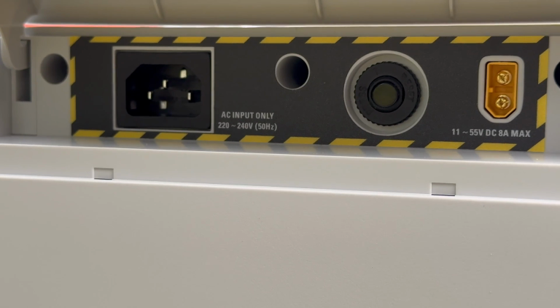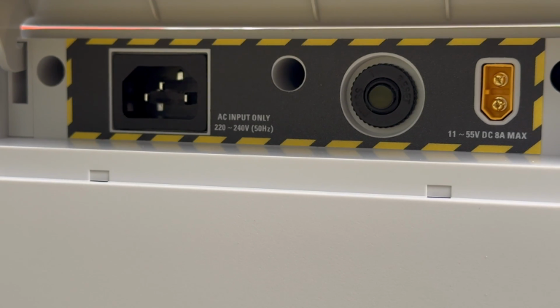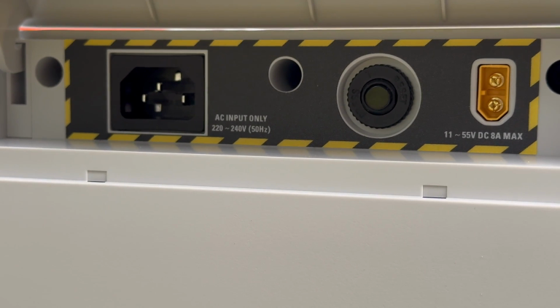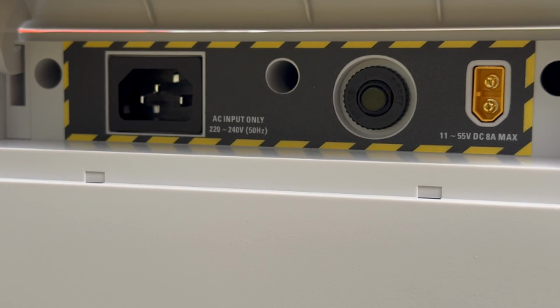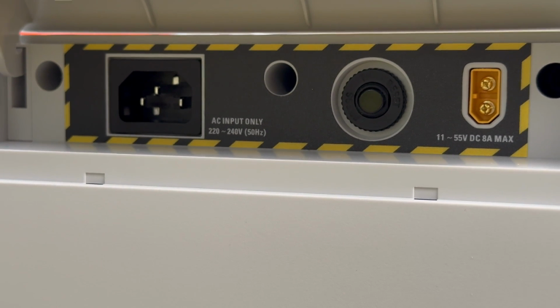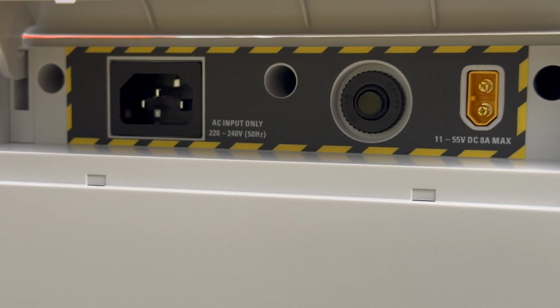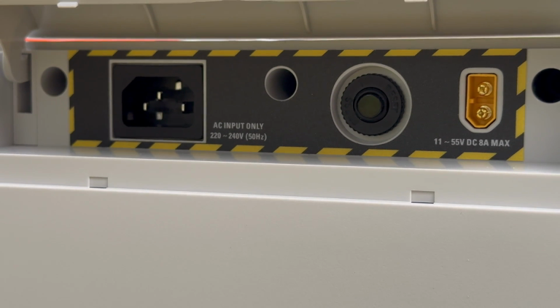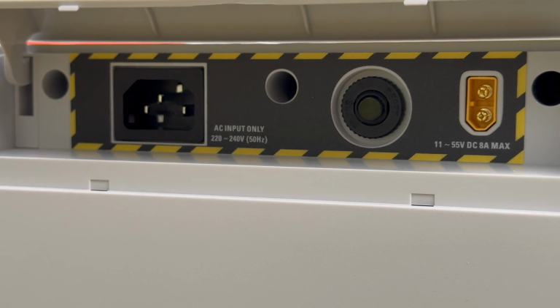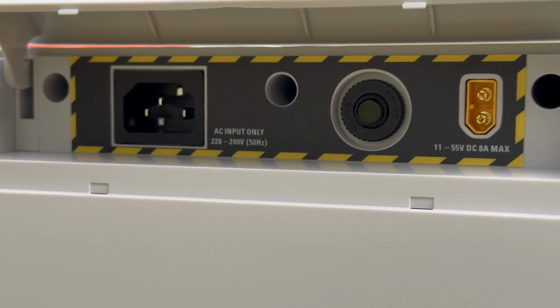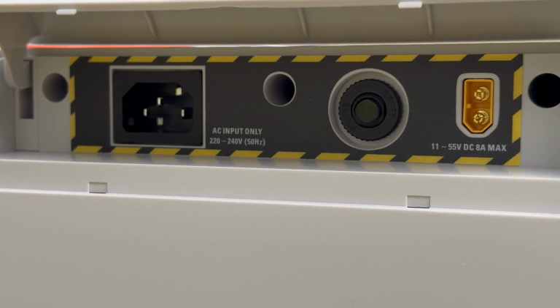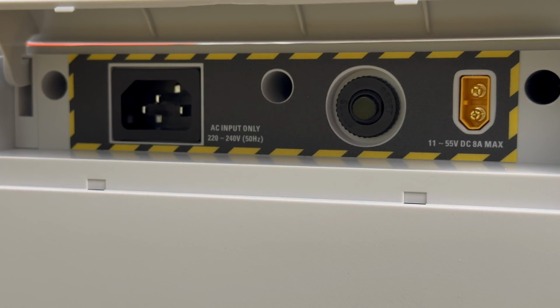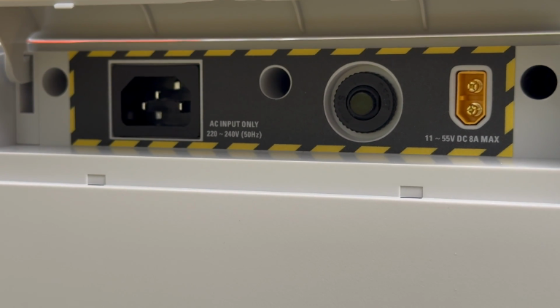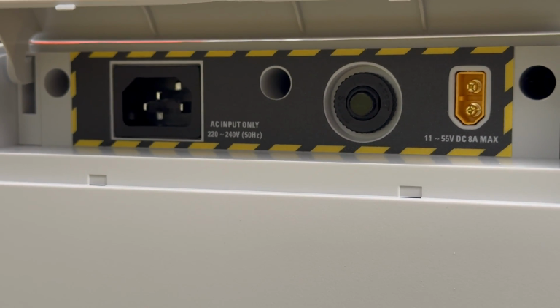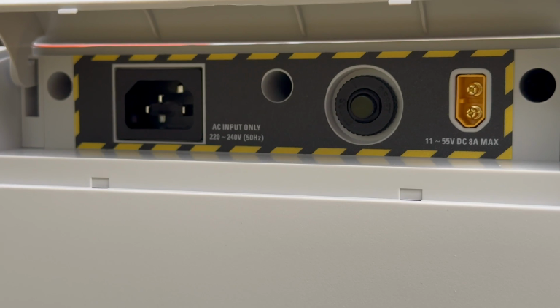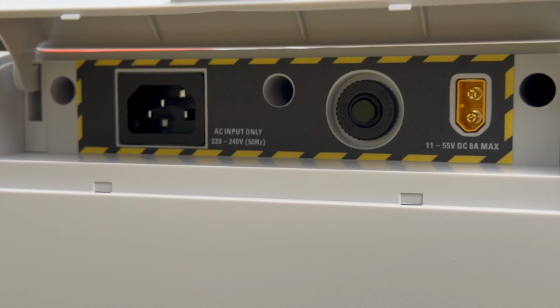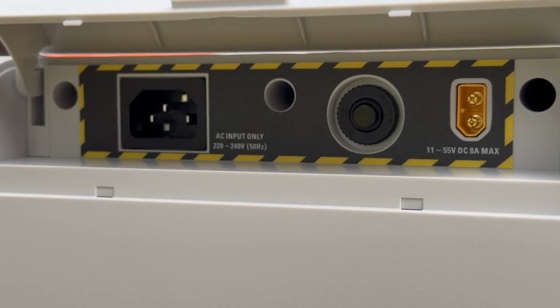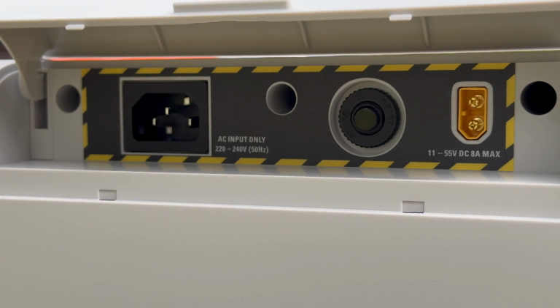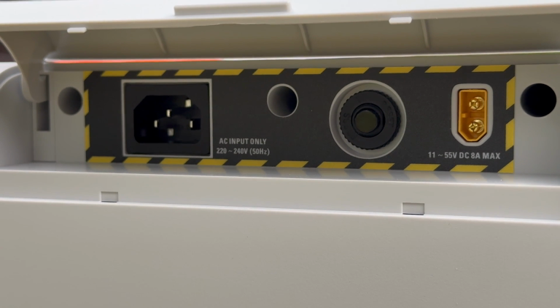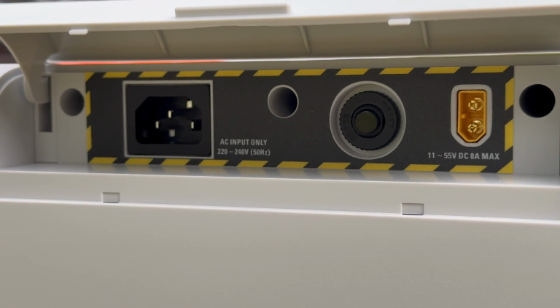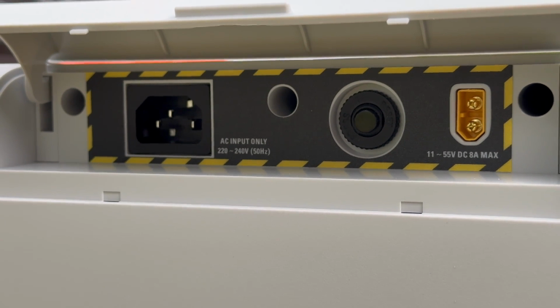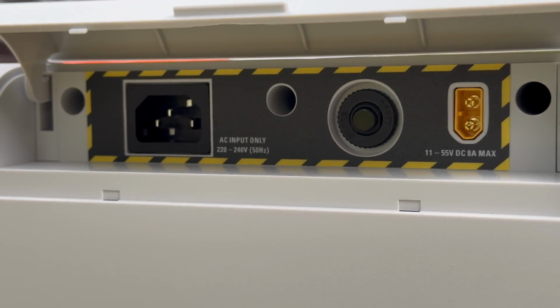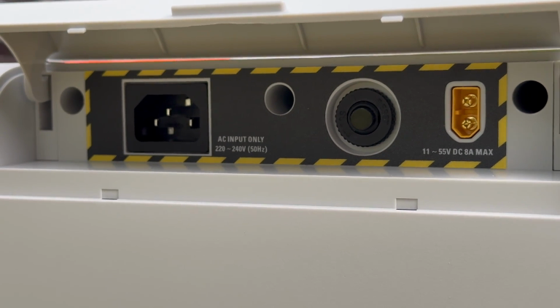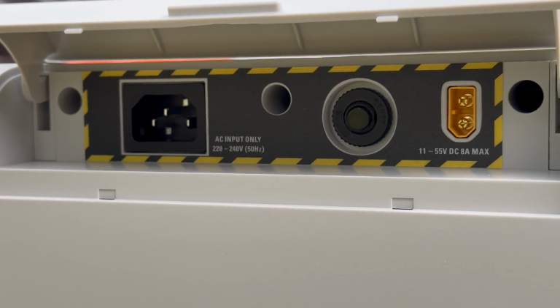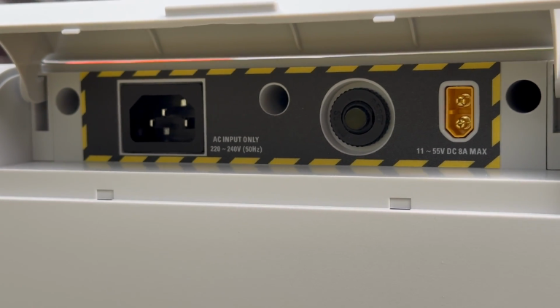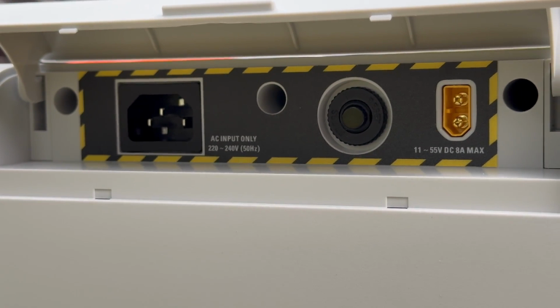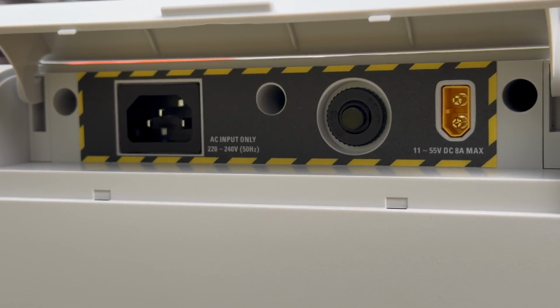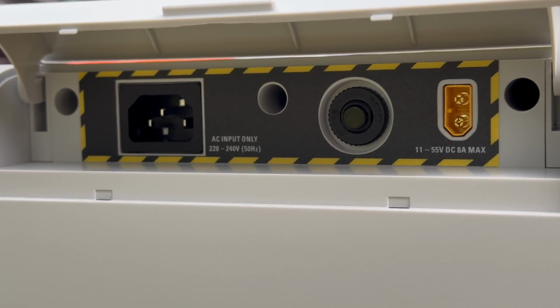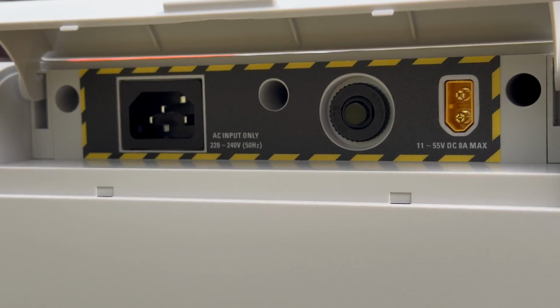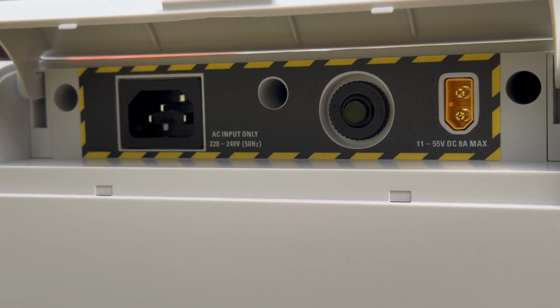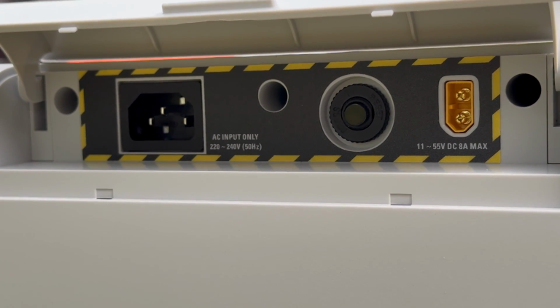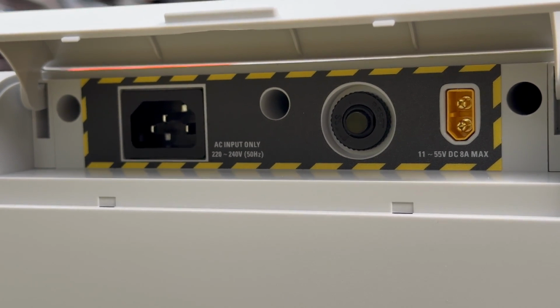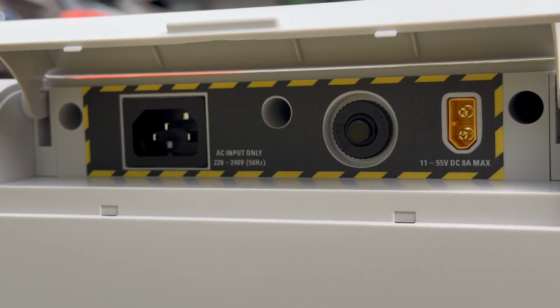The DC socket can achieve a maximum input of 50V, 5A, 400W through a car charger or solar energy.